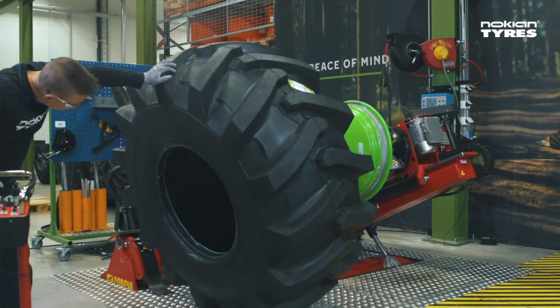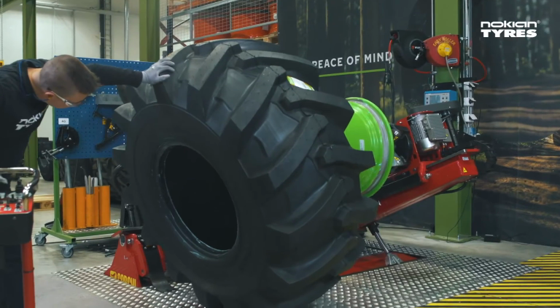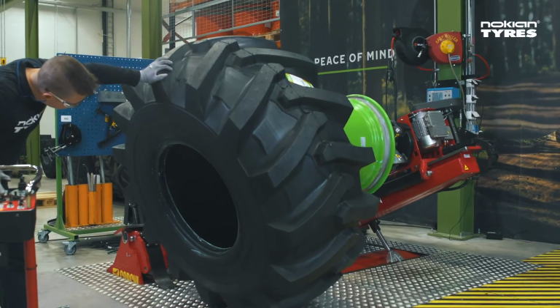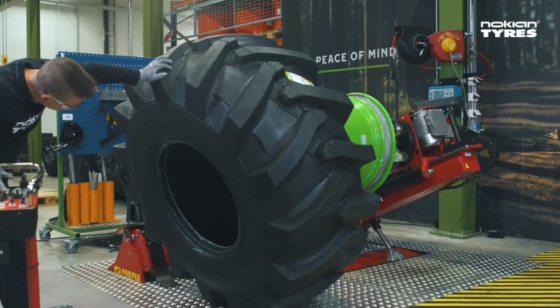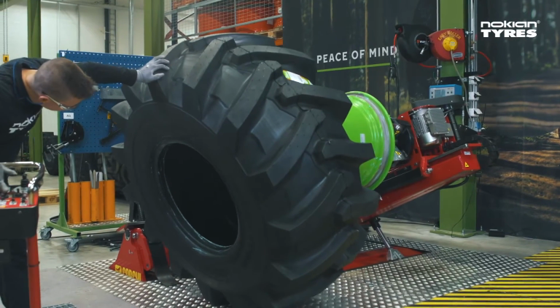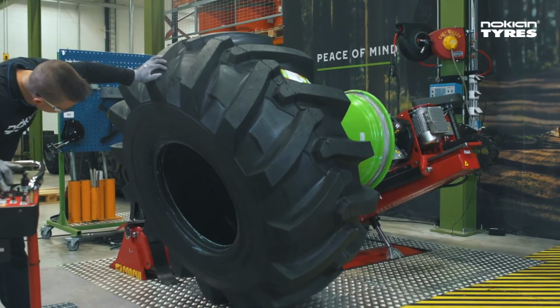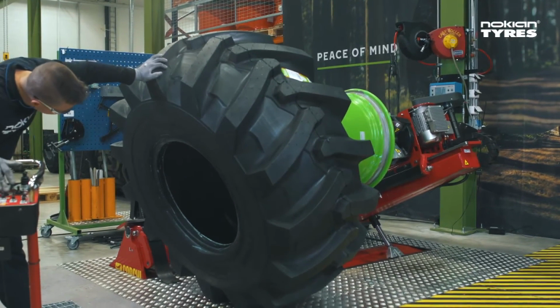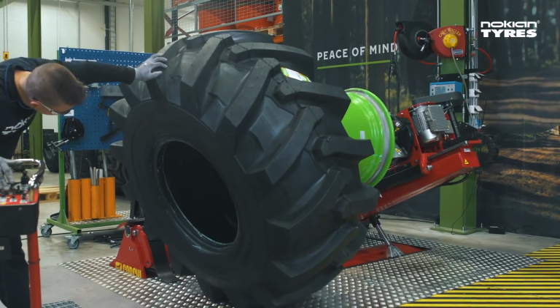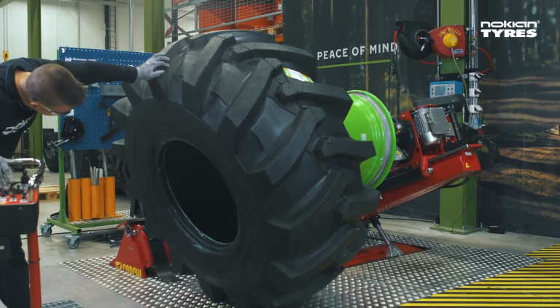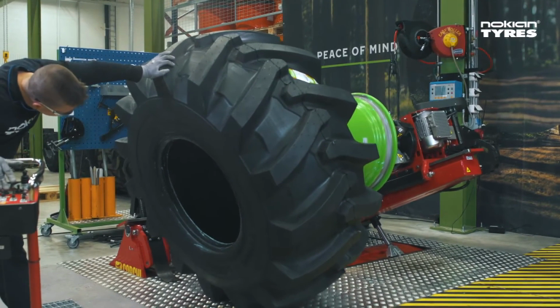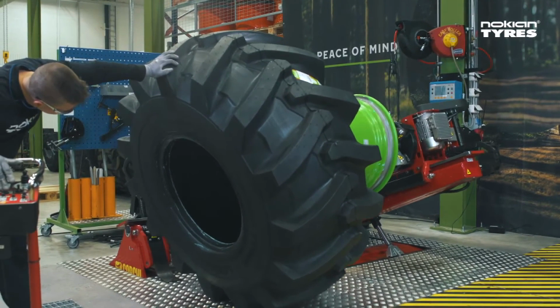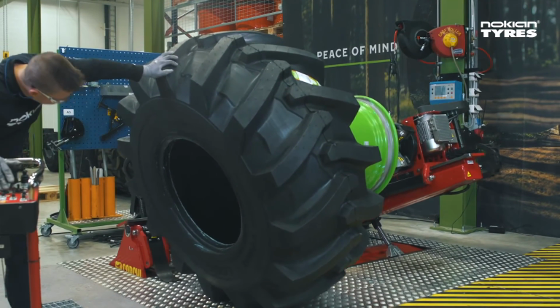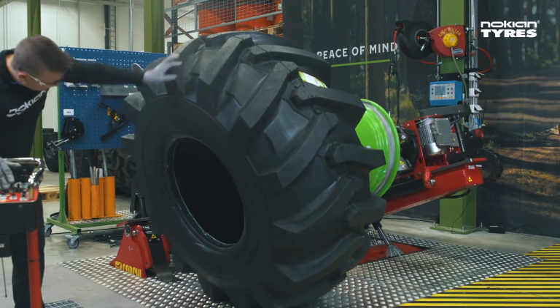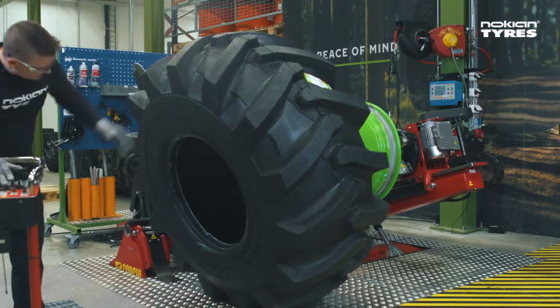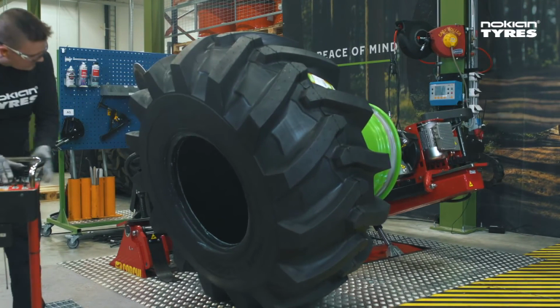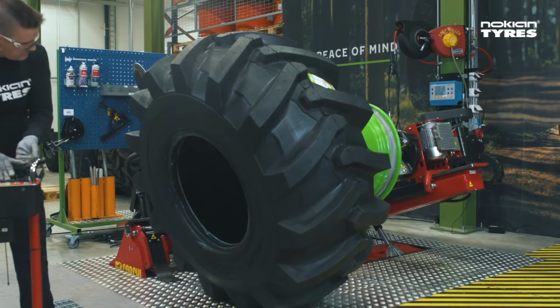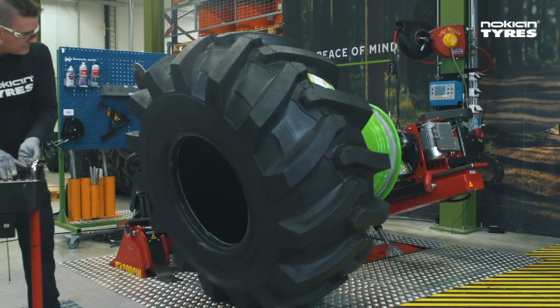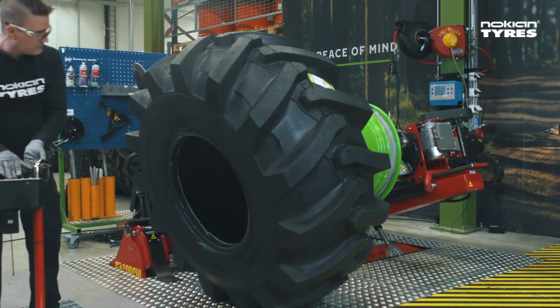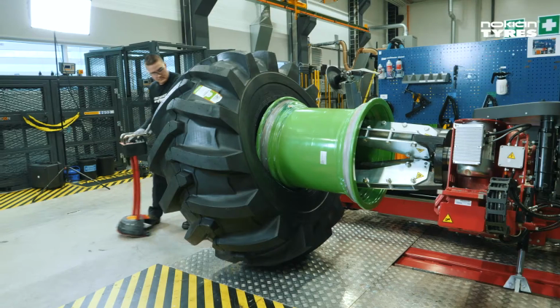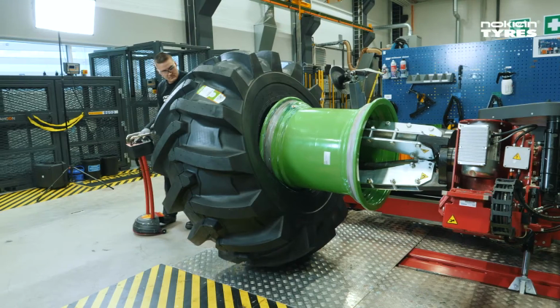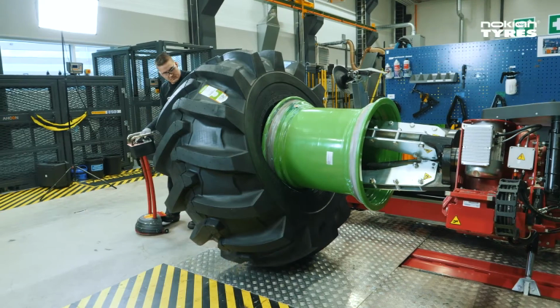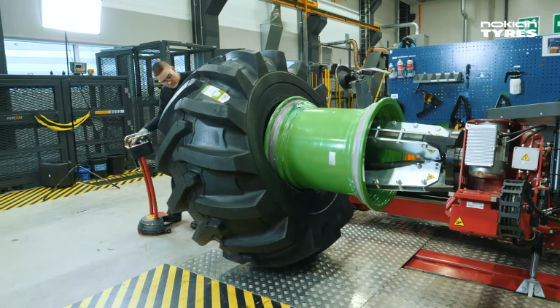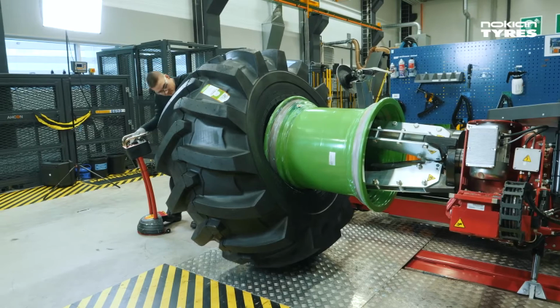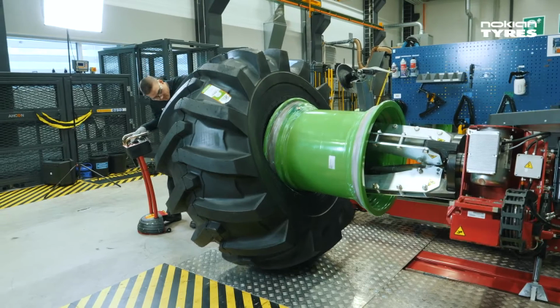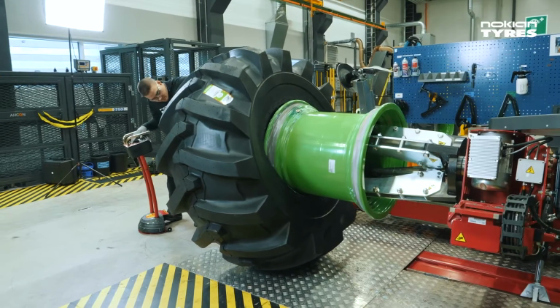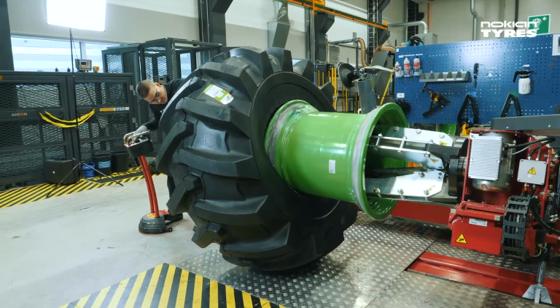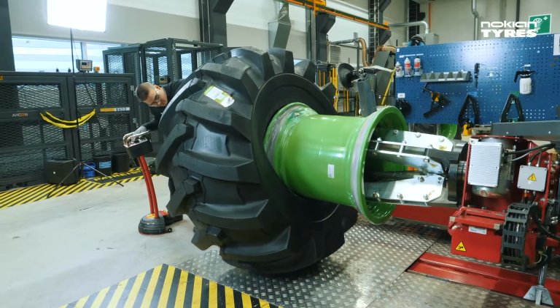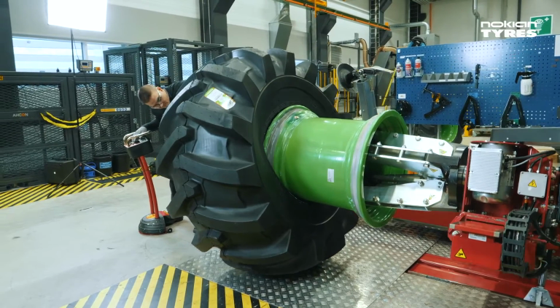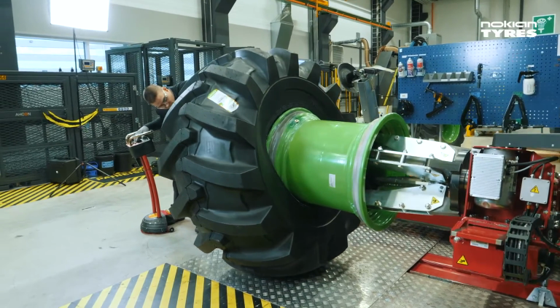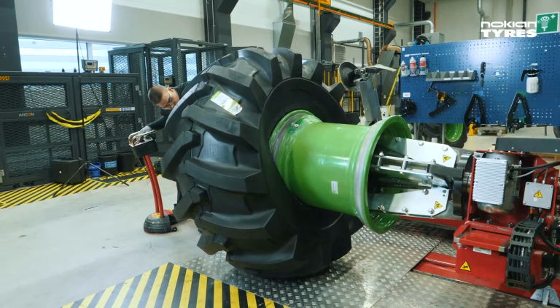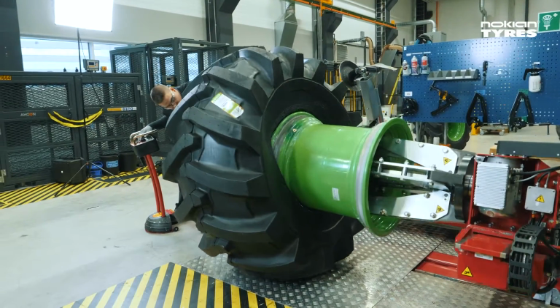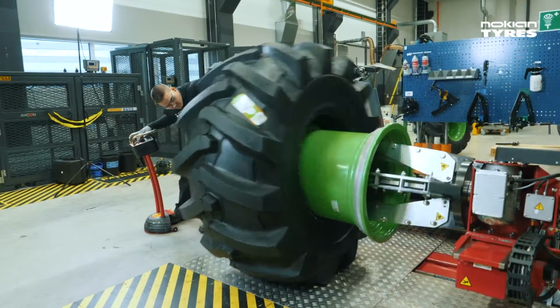Drive the first flange of the rim inside the tyre. Press the tyre gently and rotate the rim.